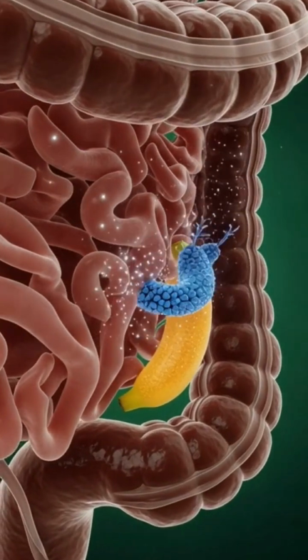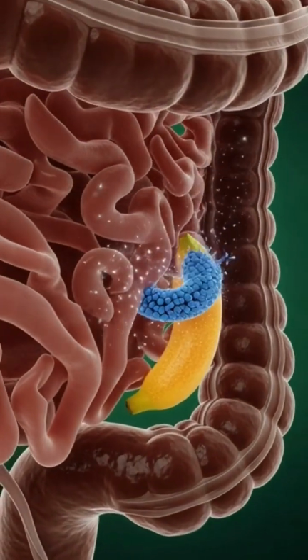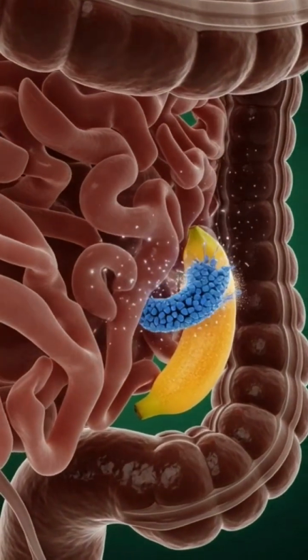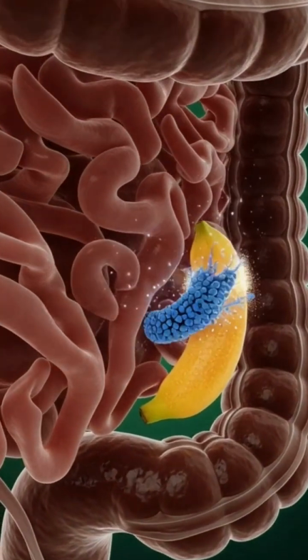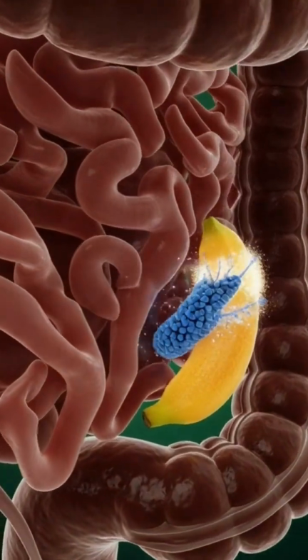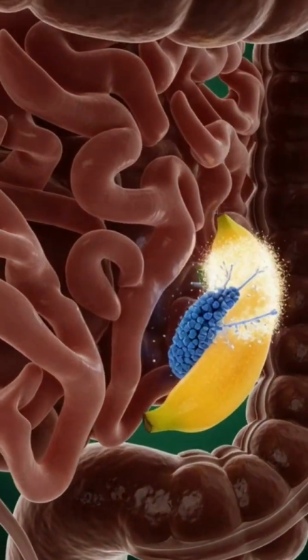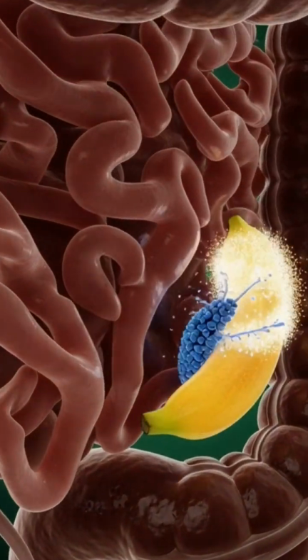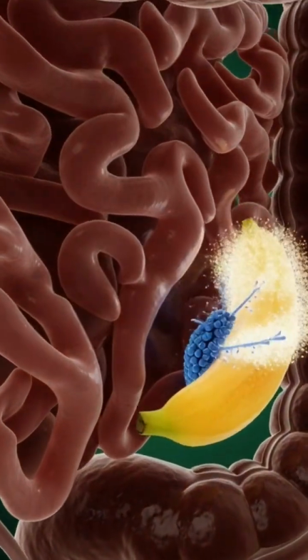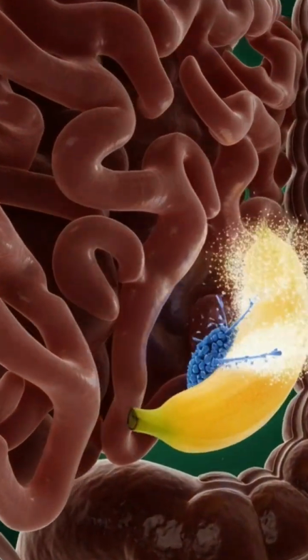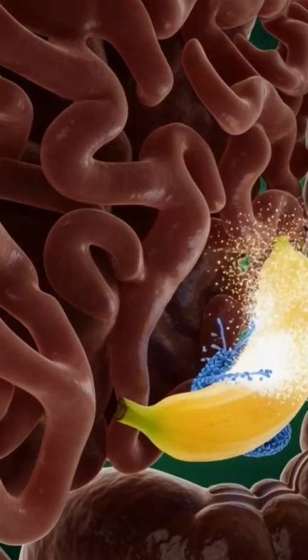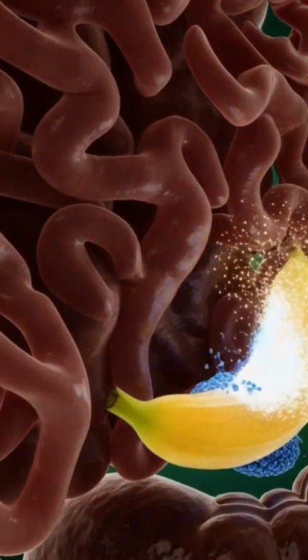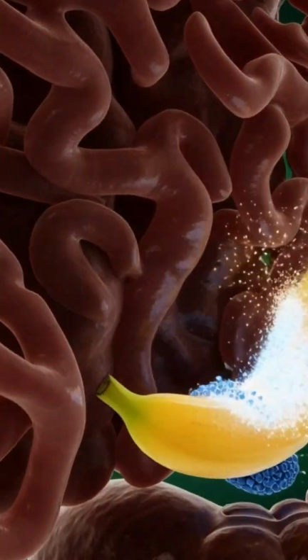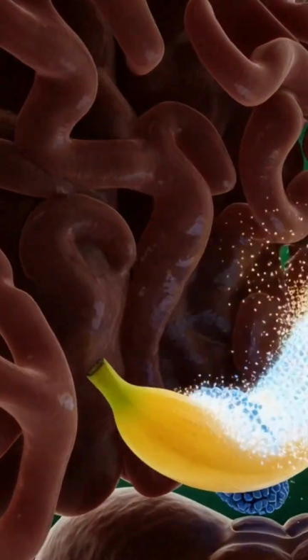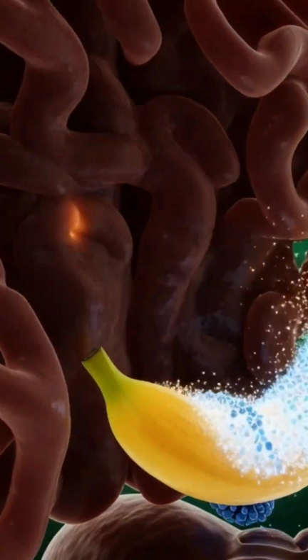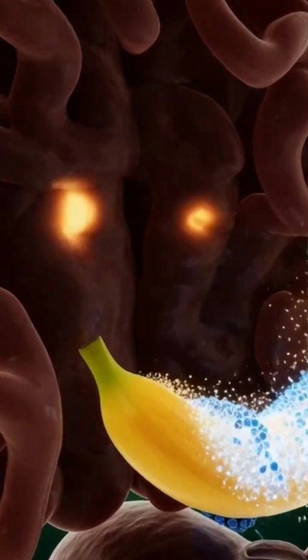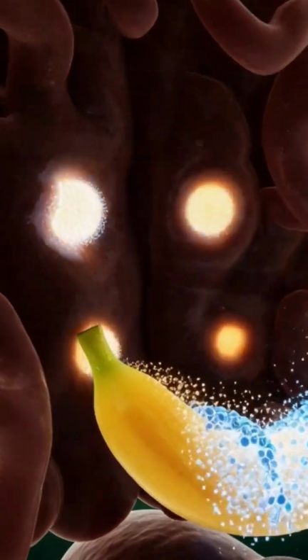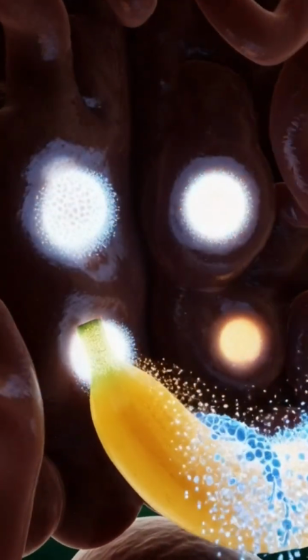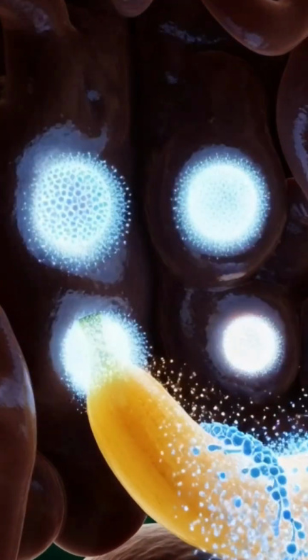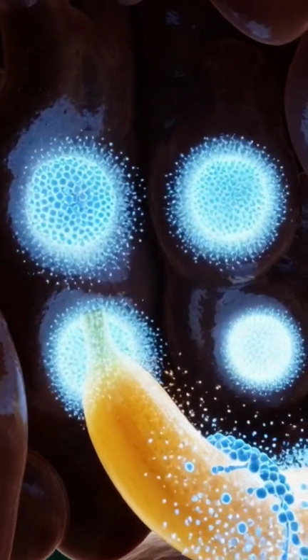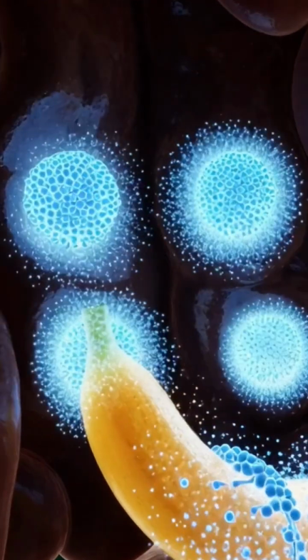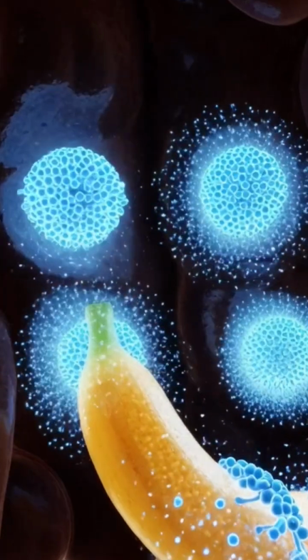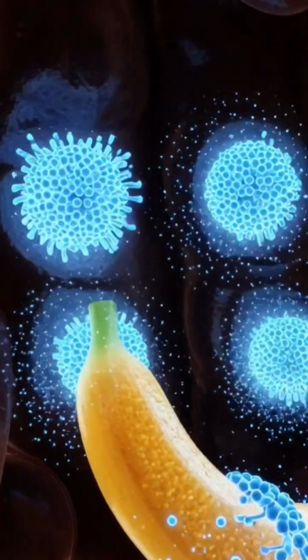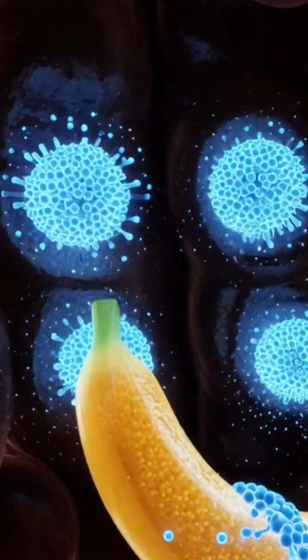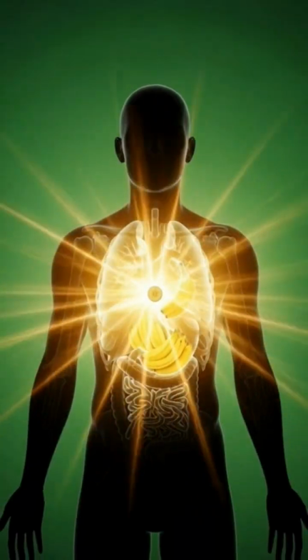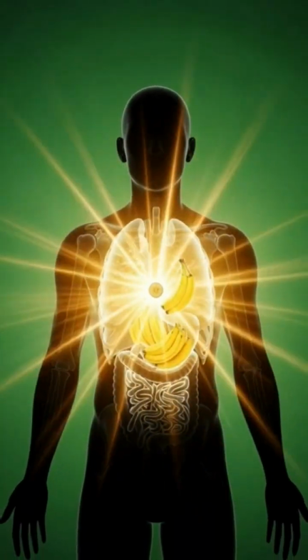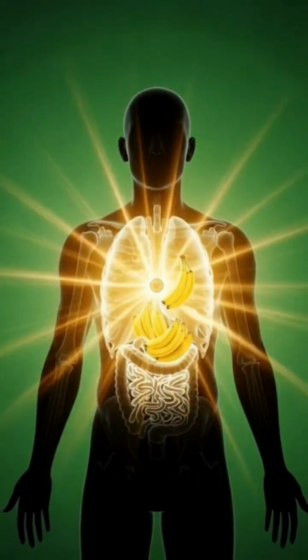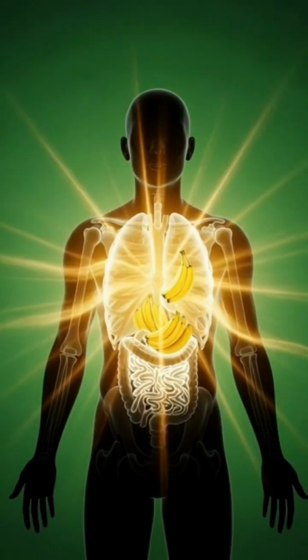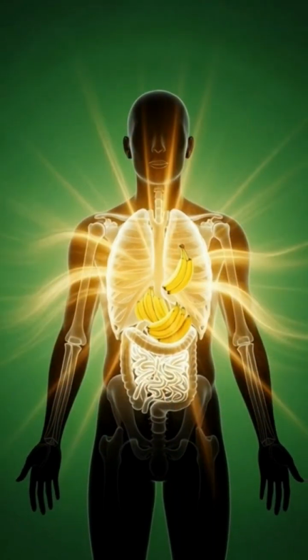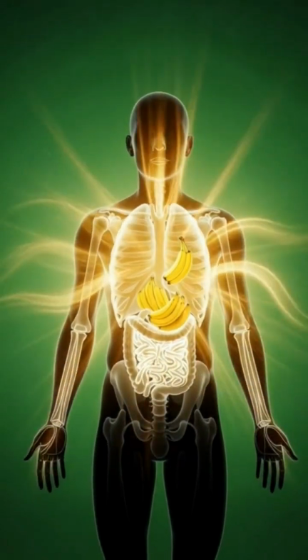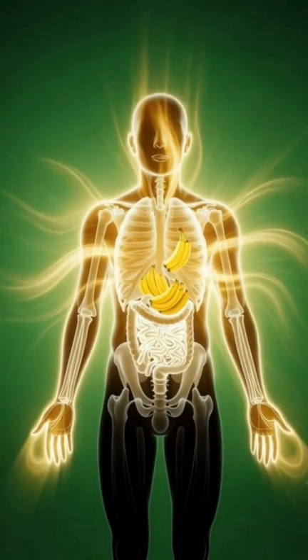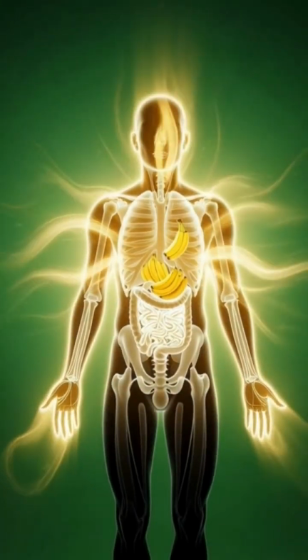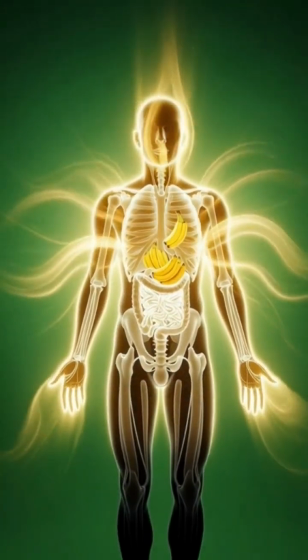The gut microbiome activates, glowing as it reacts to the banana's fiber while the body radiates with renewed energy.